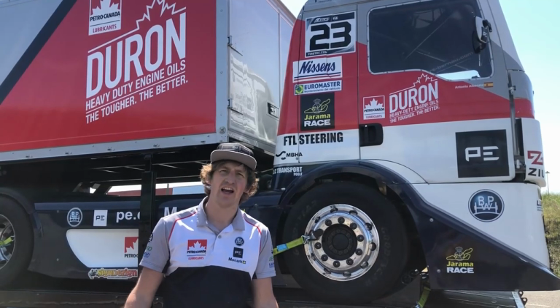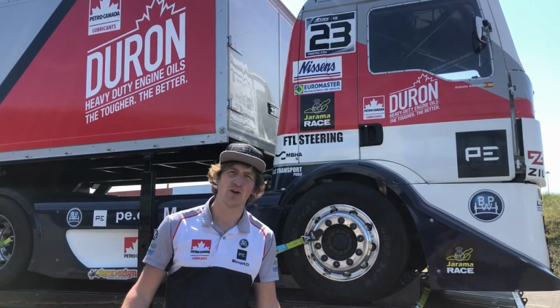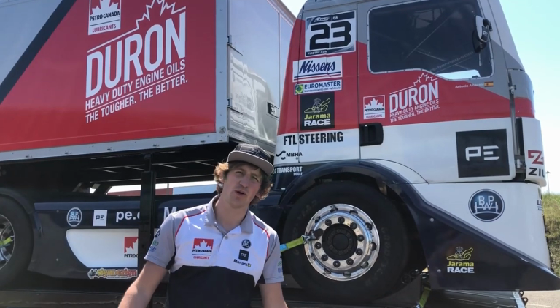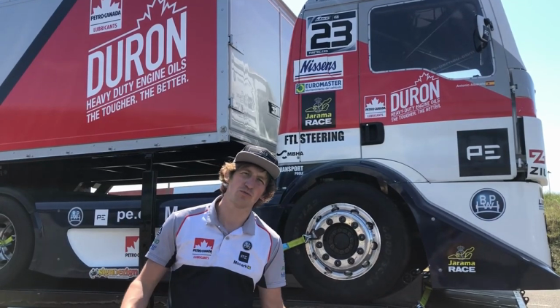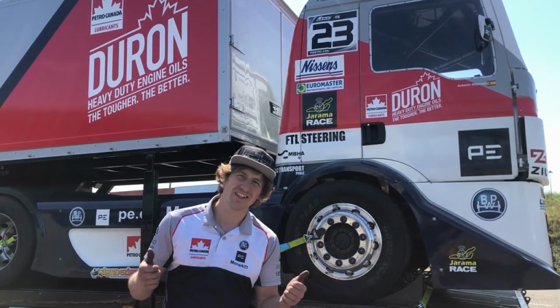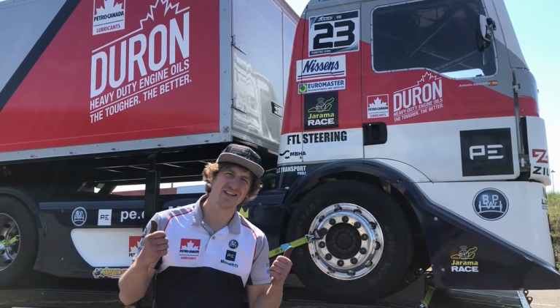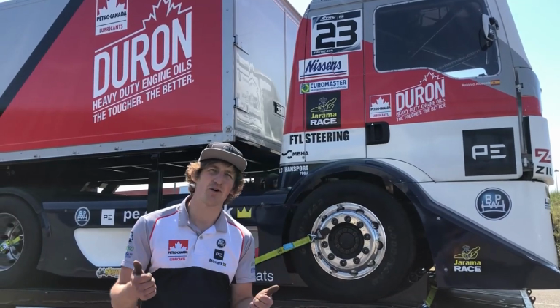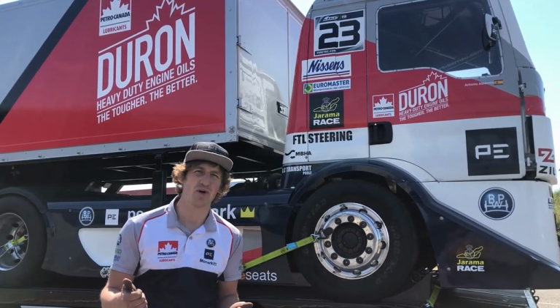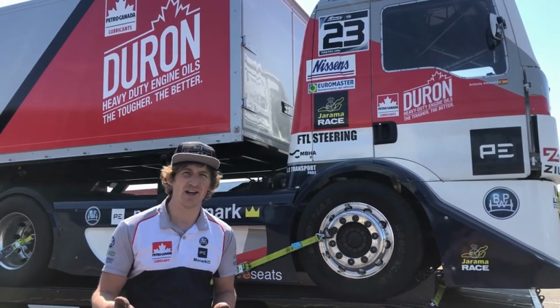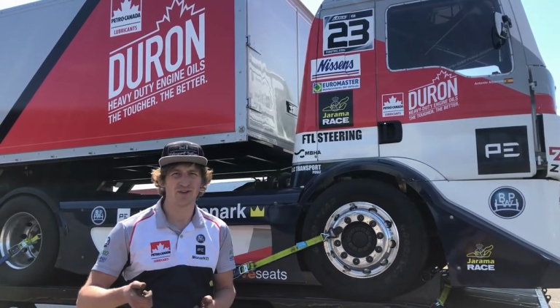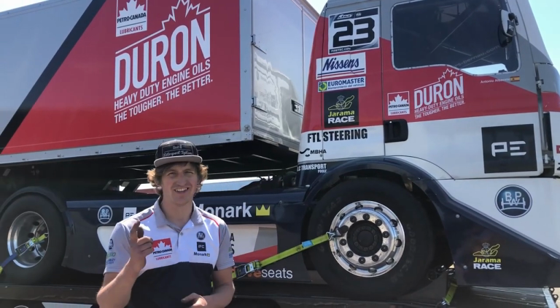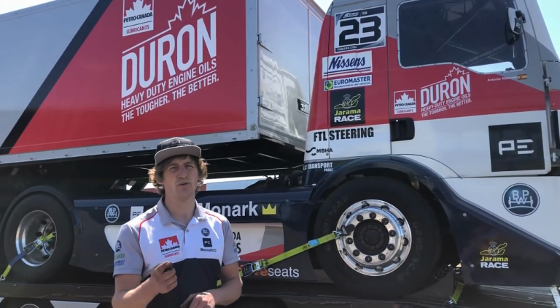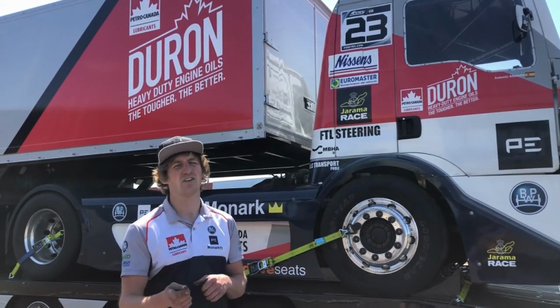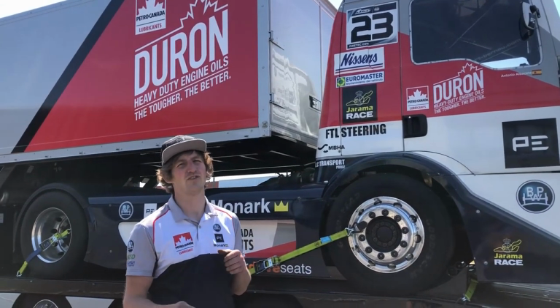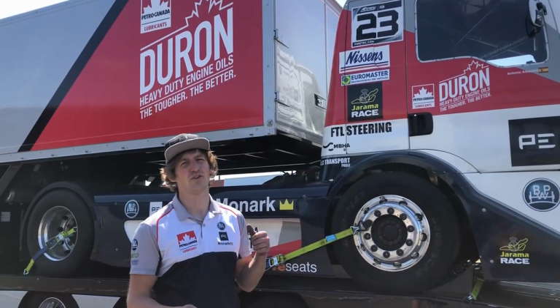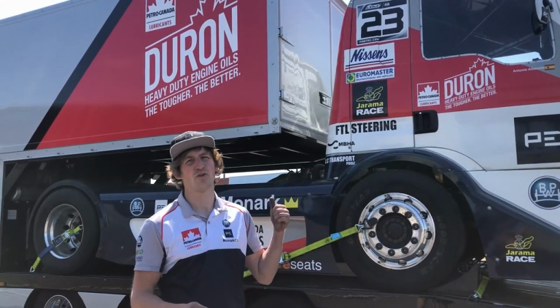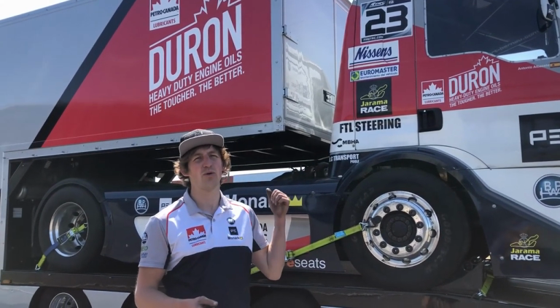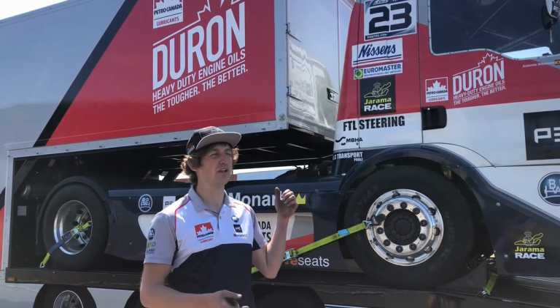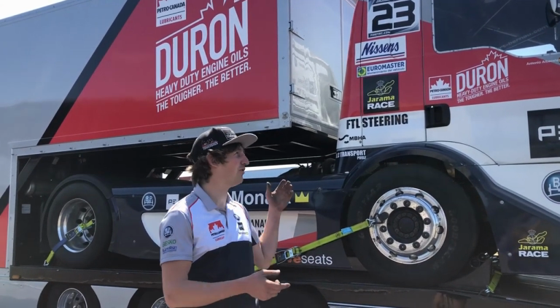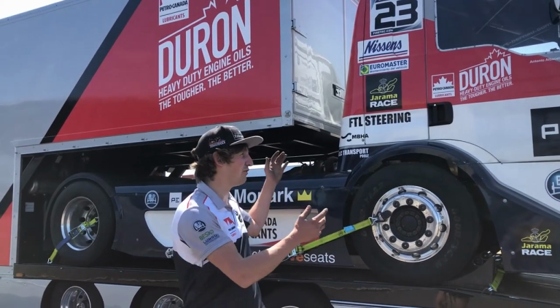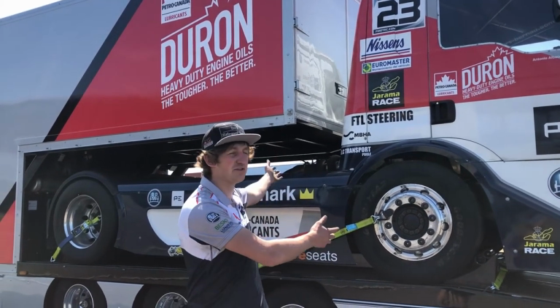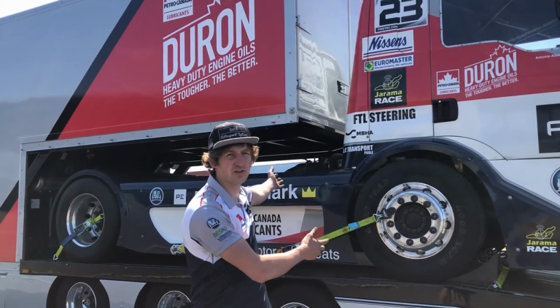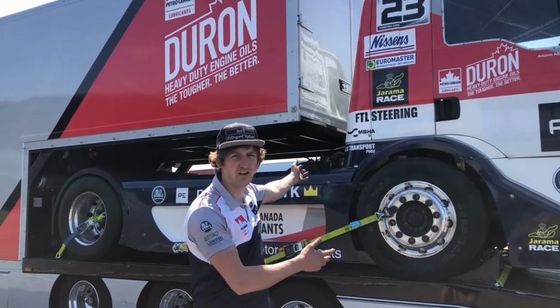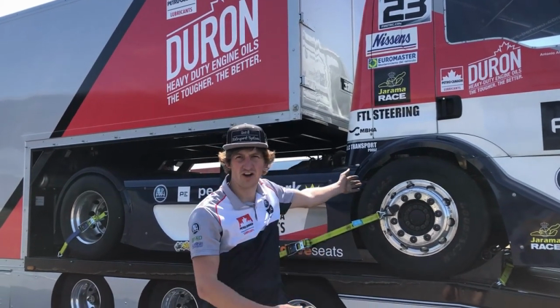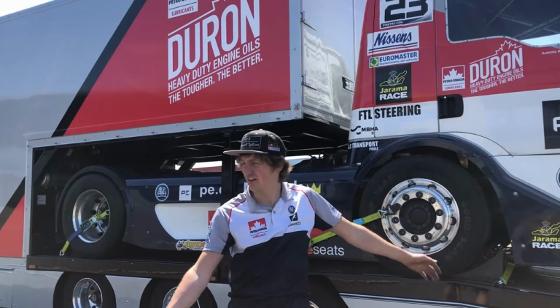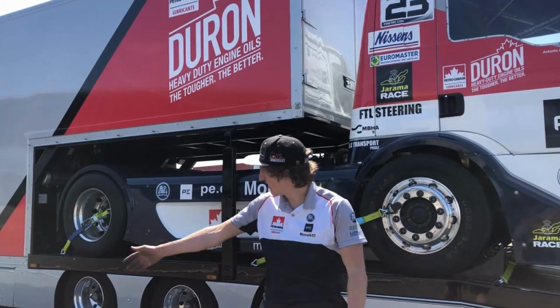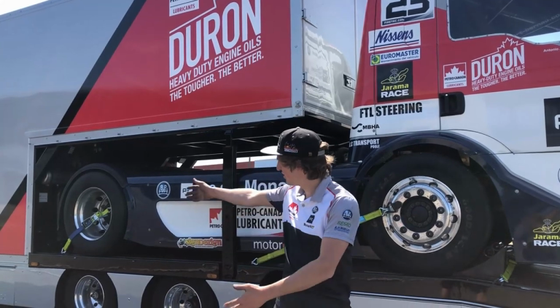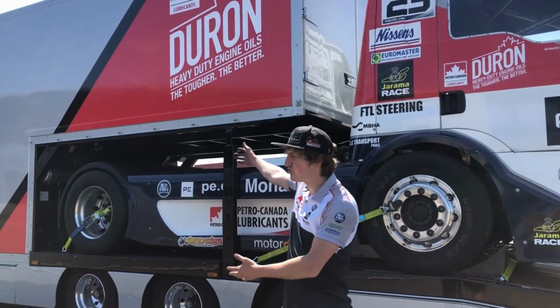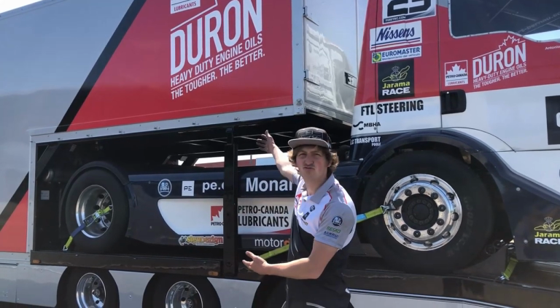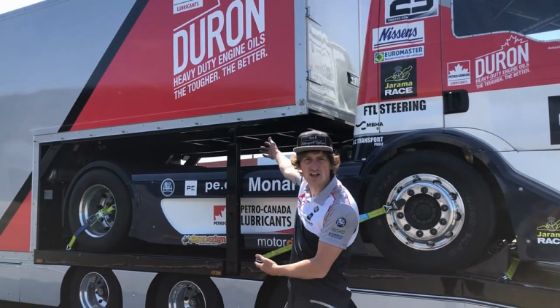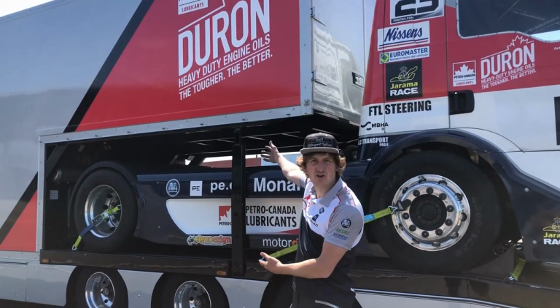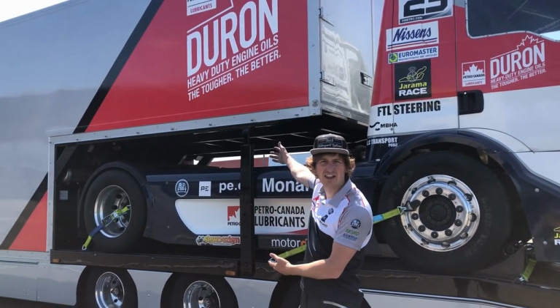Hello, welcome to T-Sport Bernhau. Today we are going to show you how we load the race truck on our race trailer.